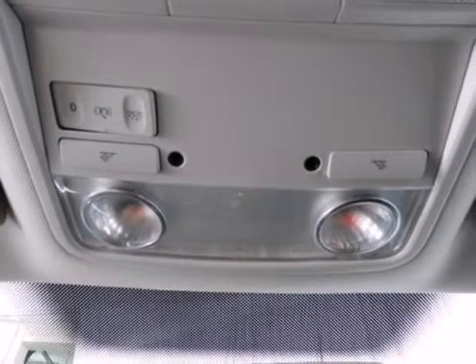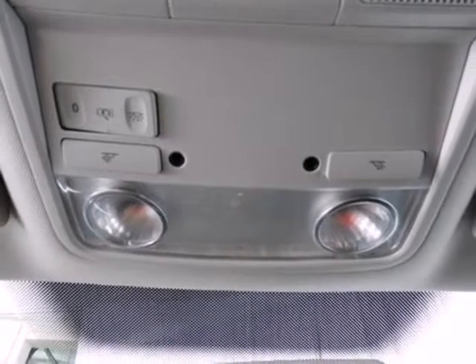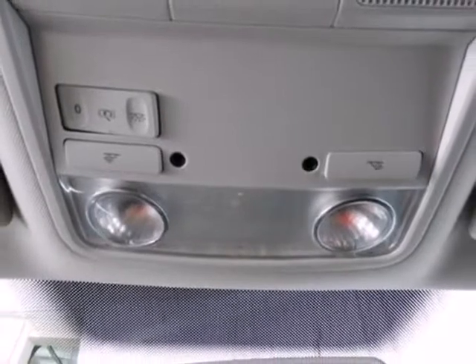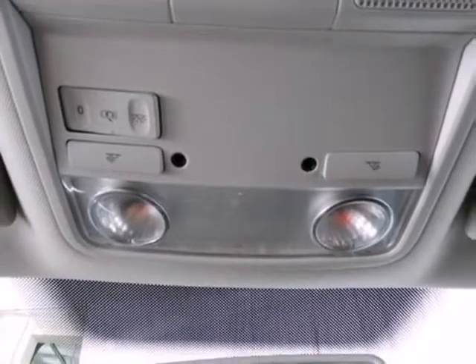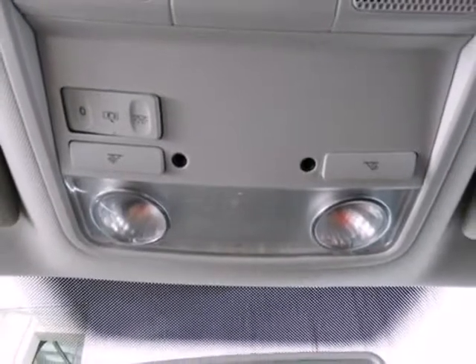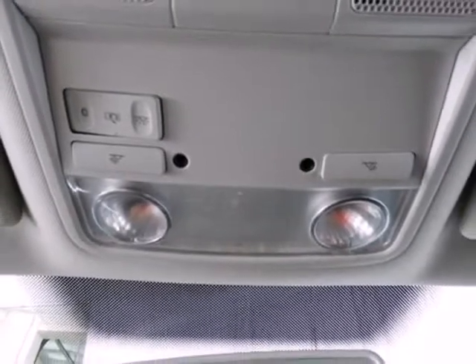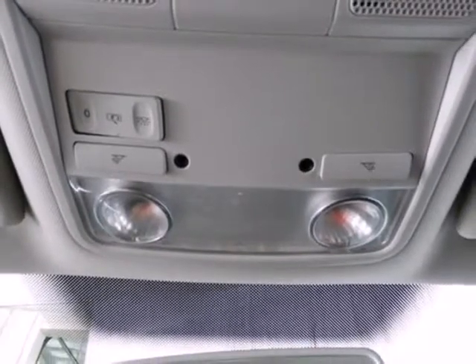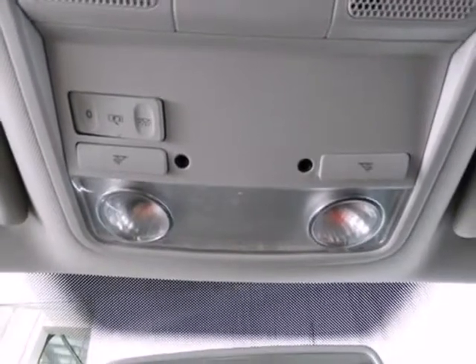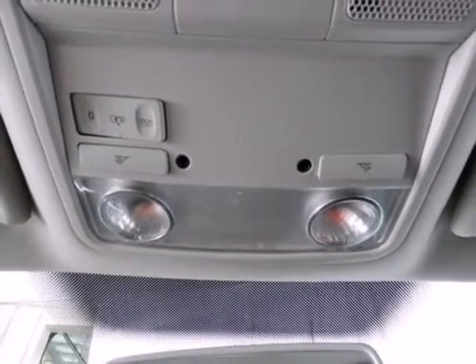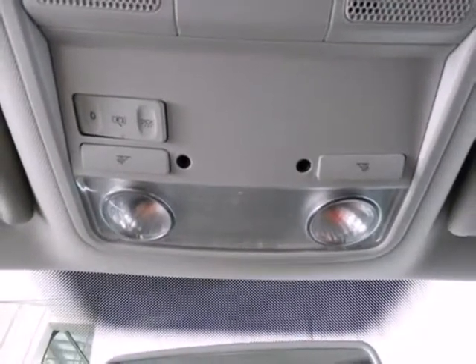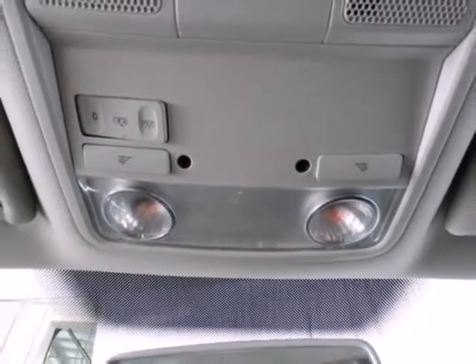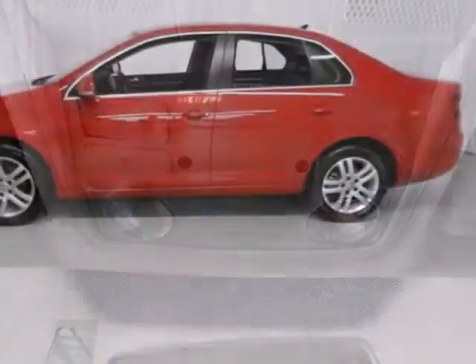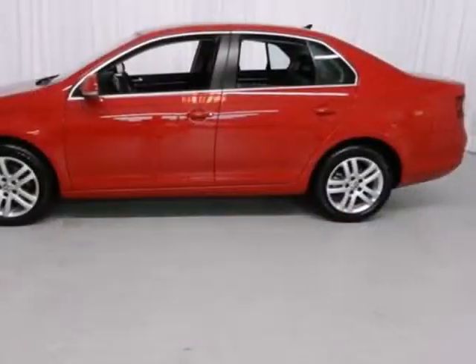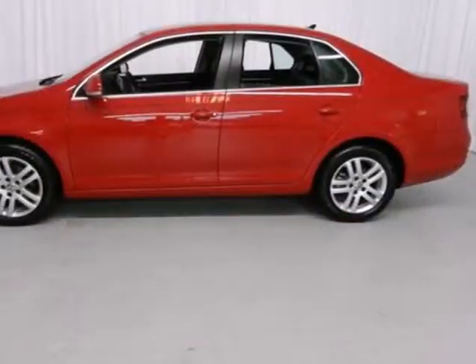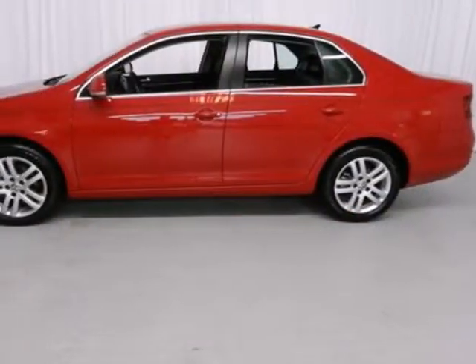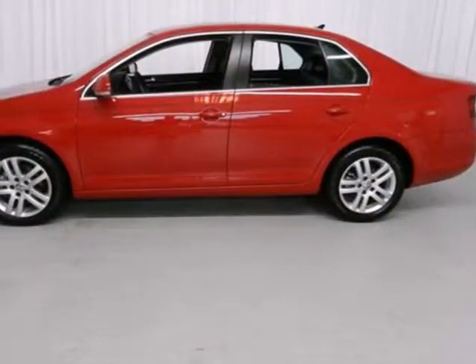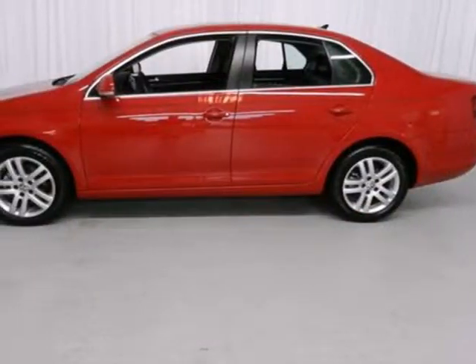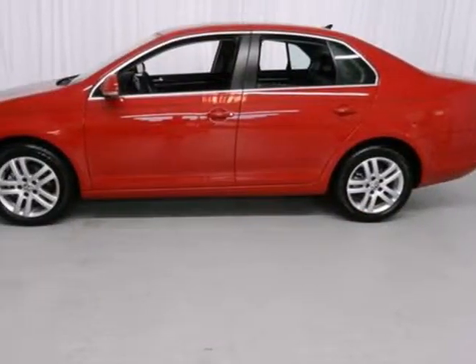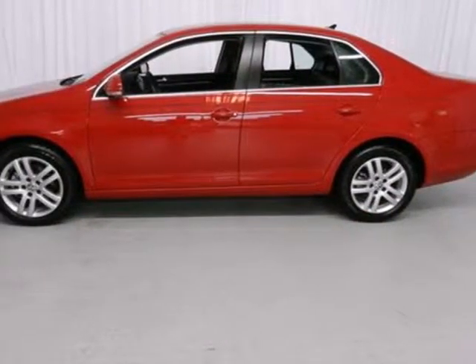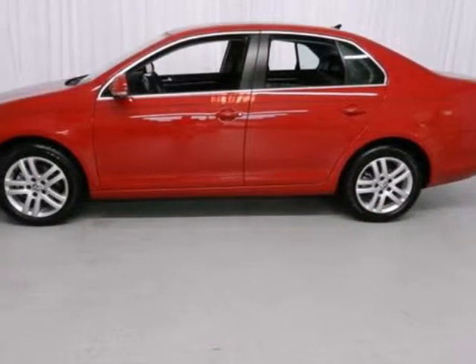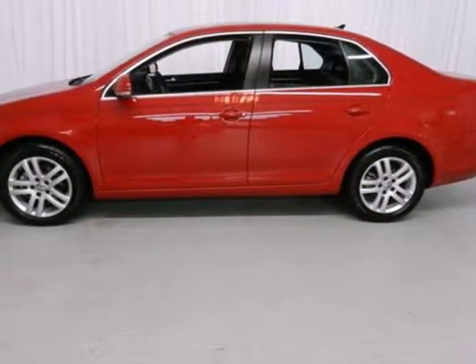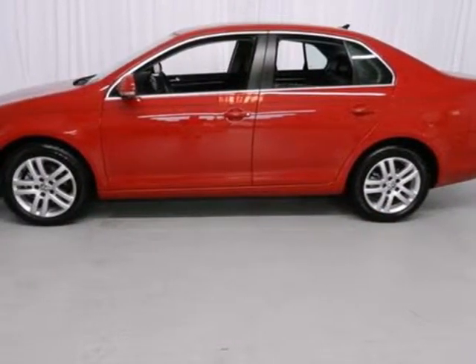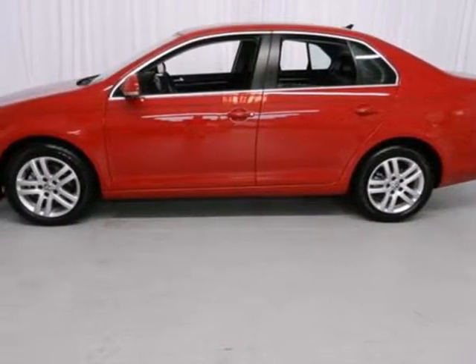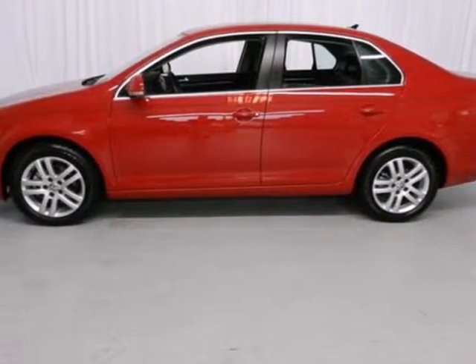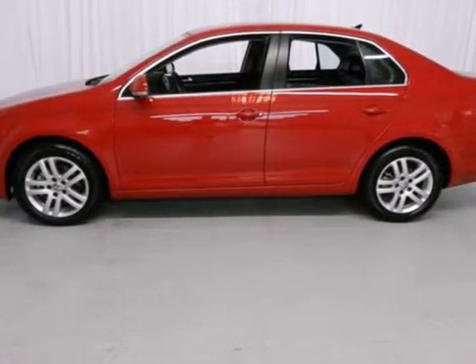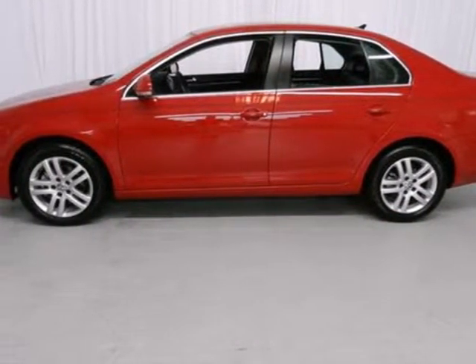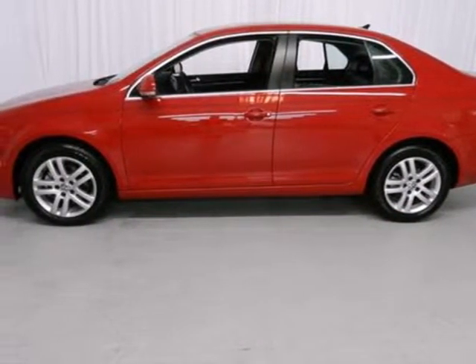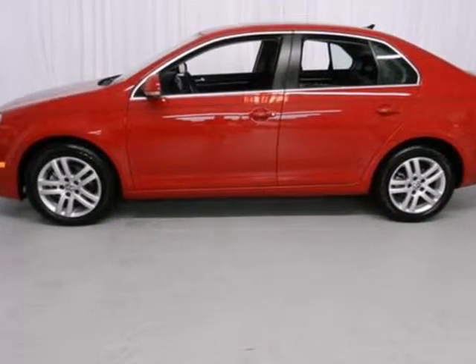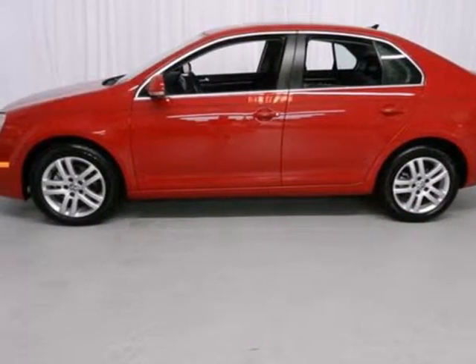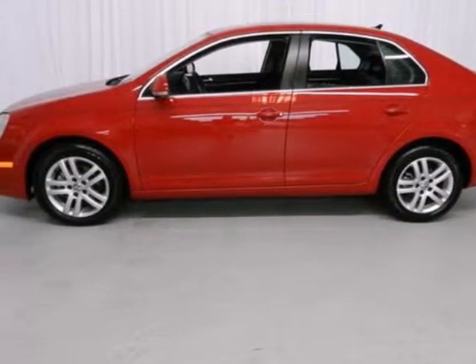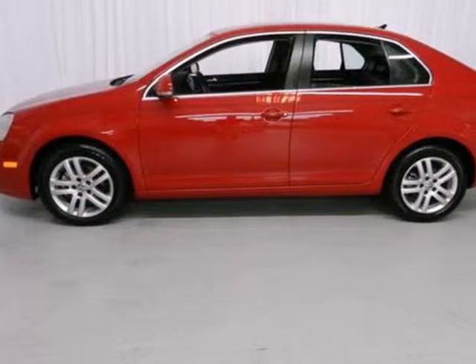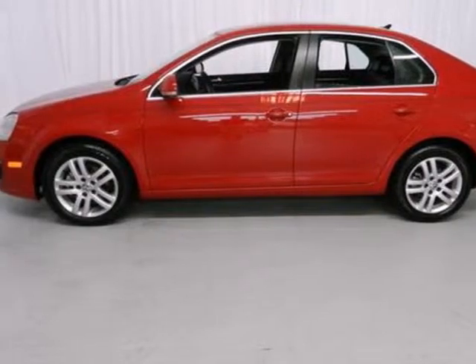Don't let this sedan get out of sight and into someone else's driveway. Stop in today for a test drive.